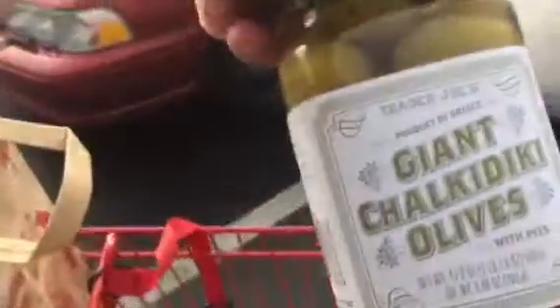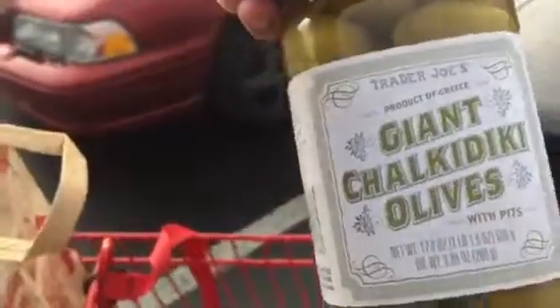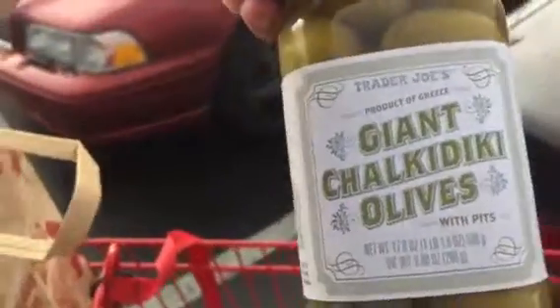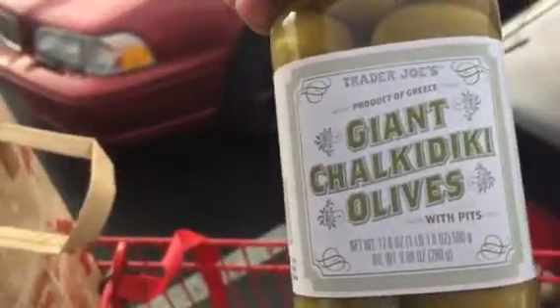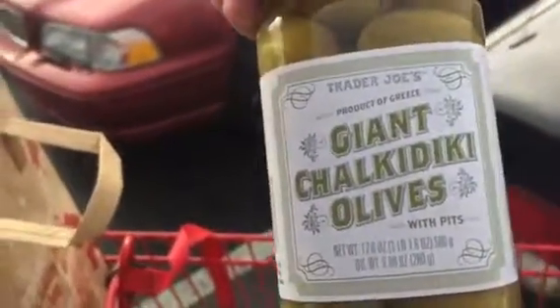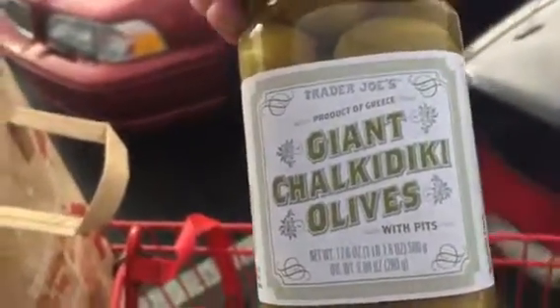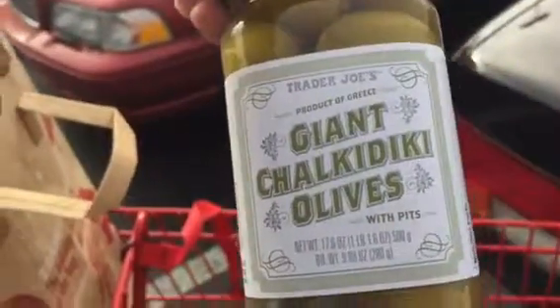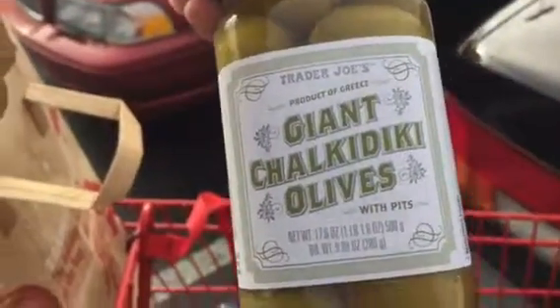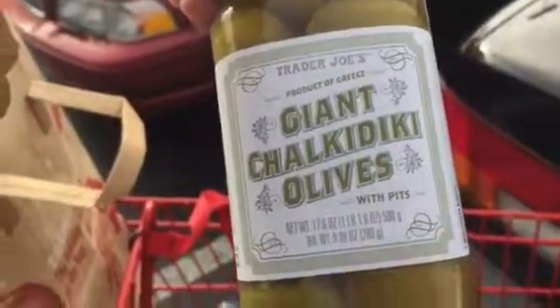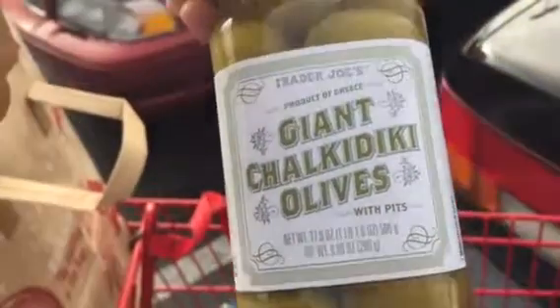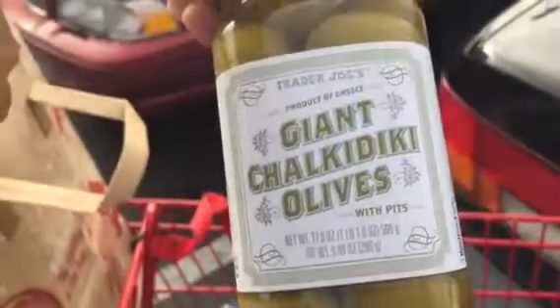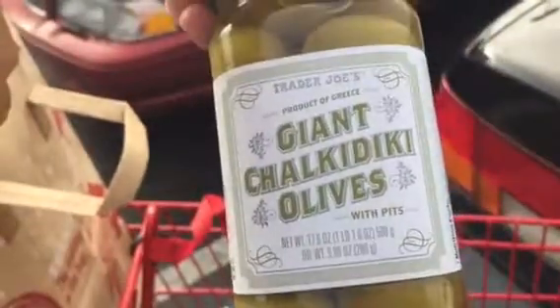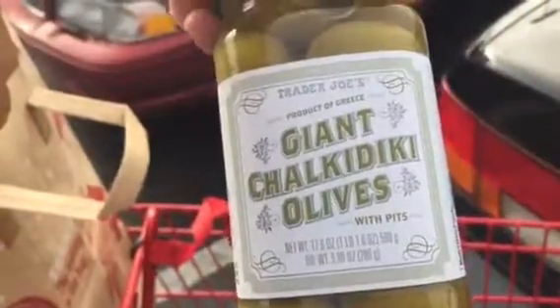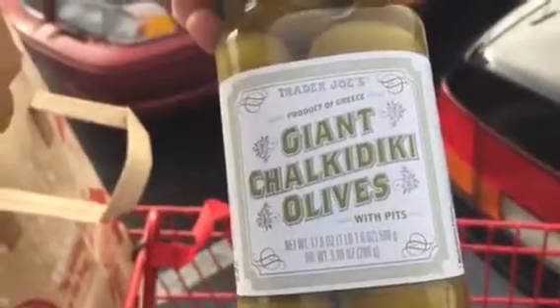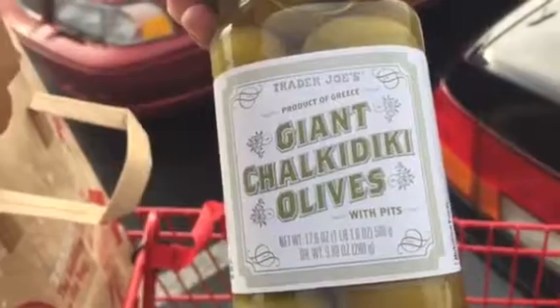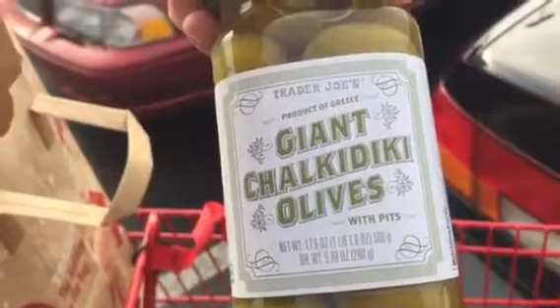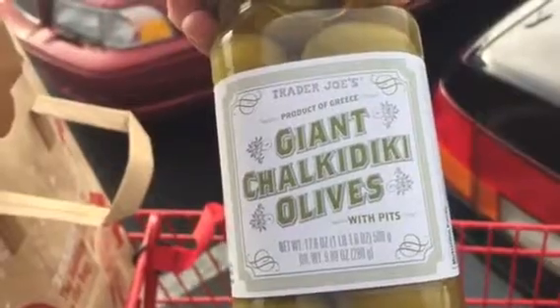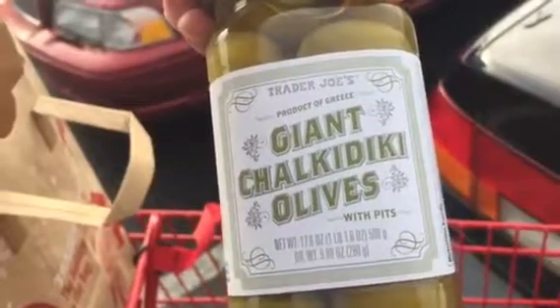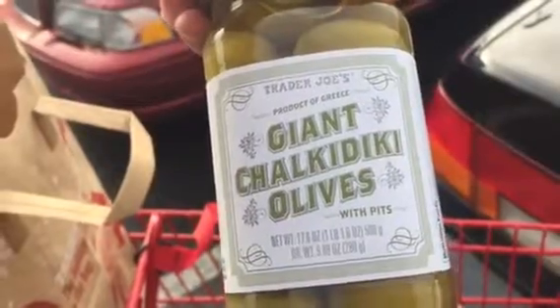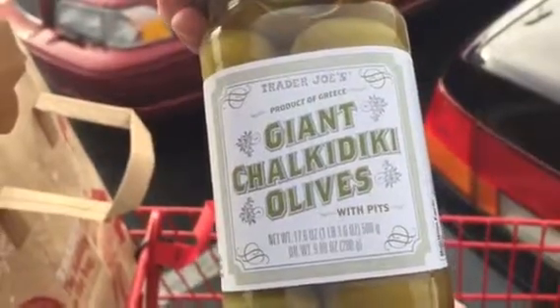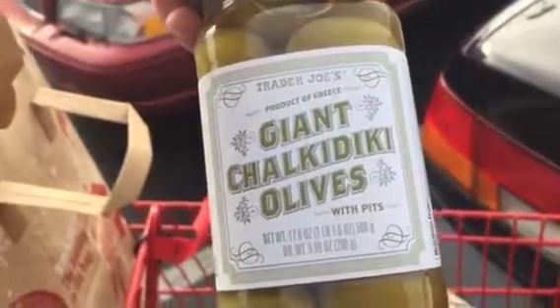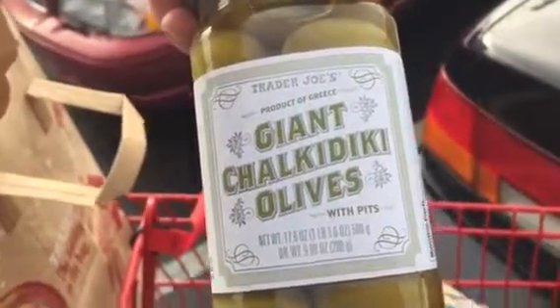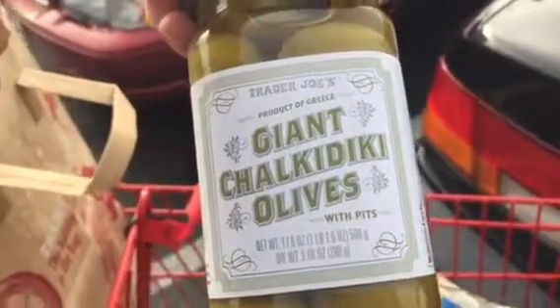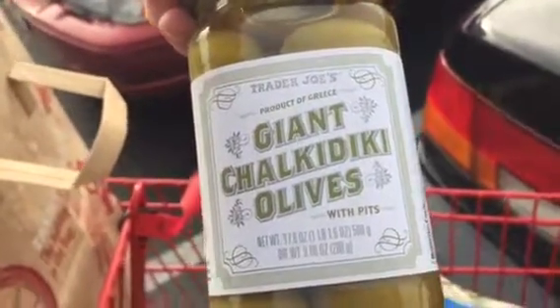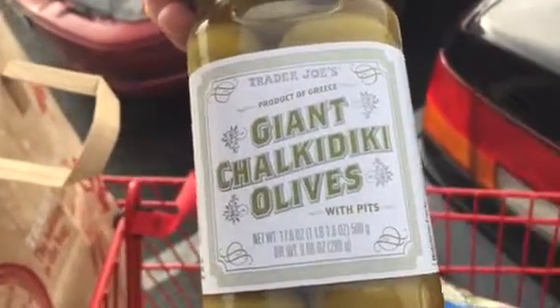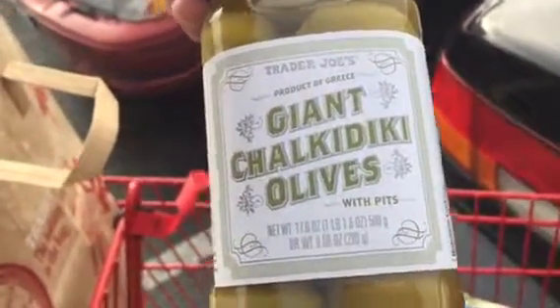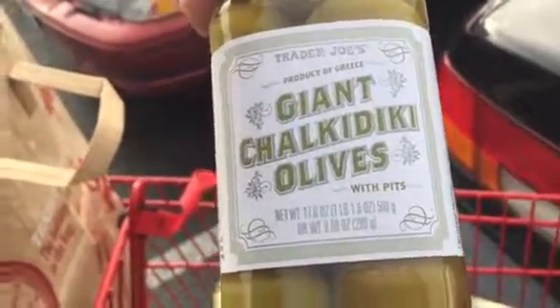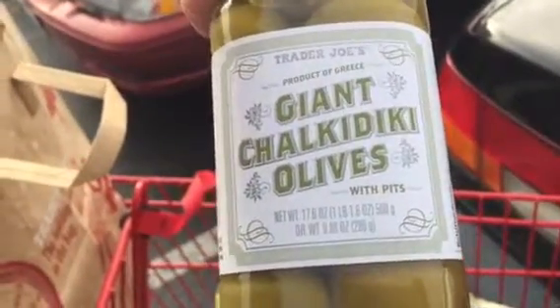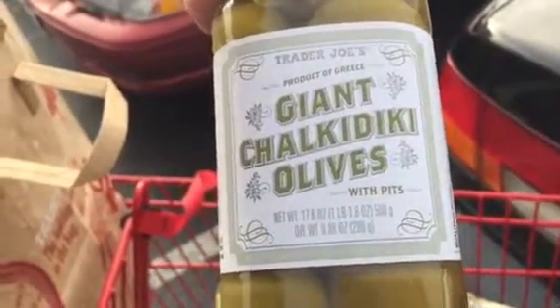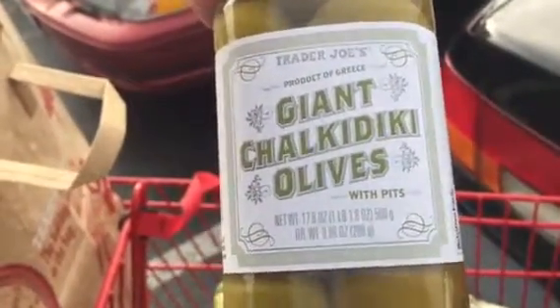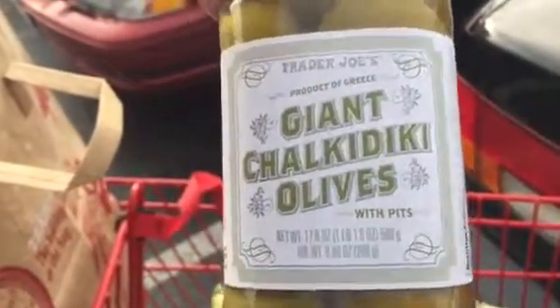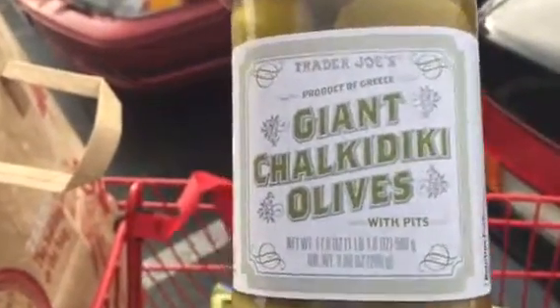This is new — giant Chakiriki olives from Greece.